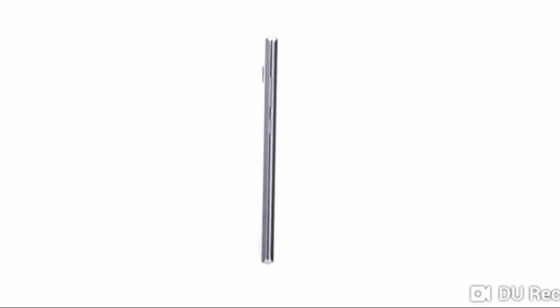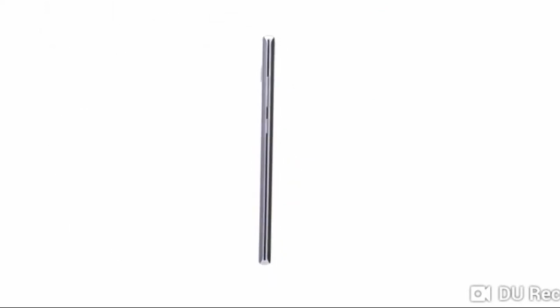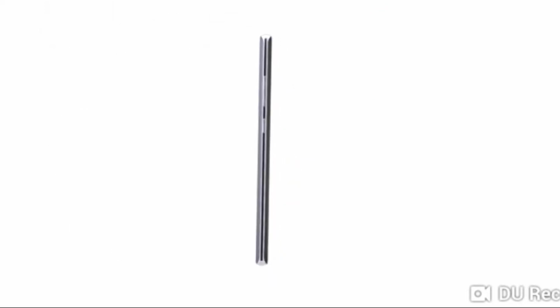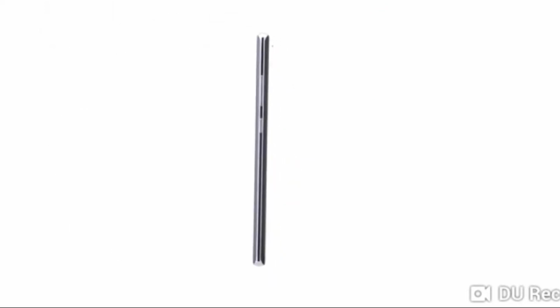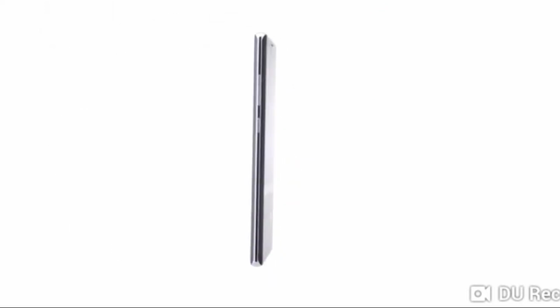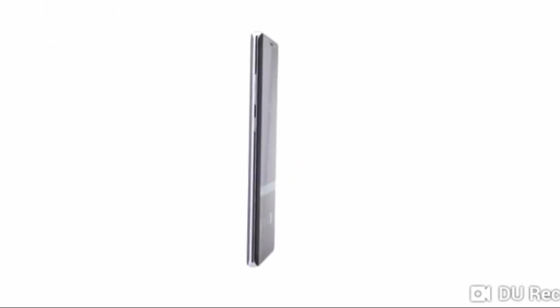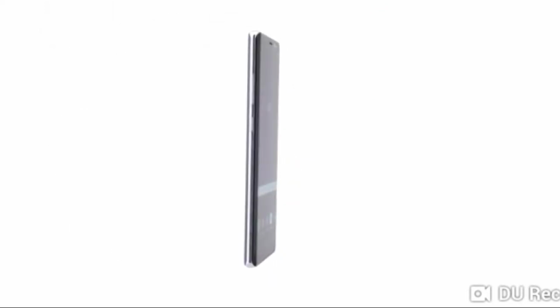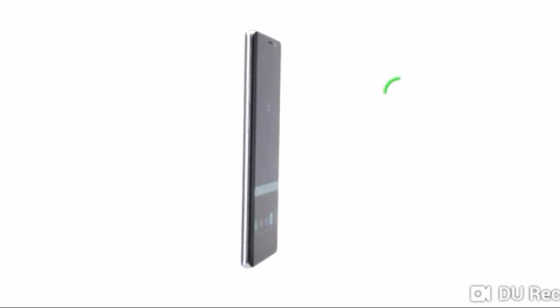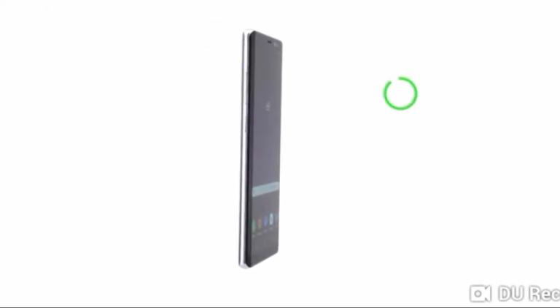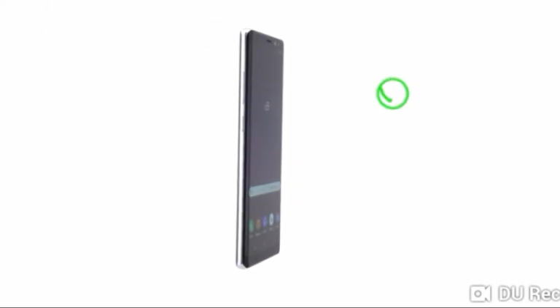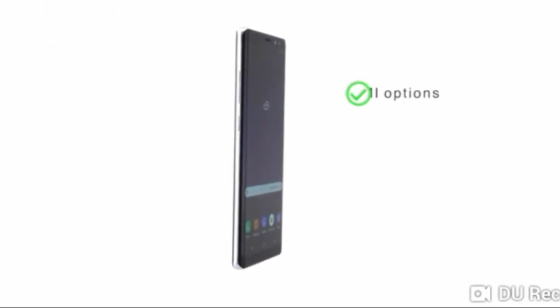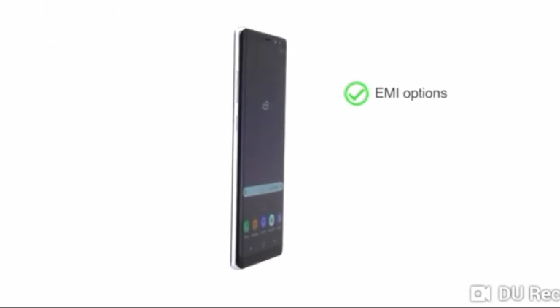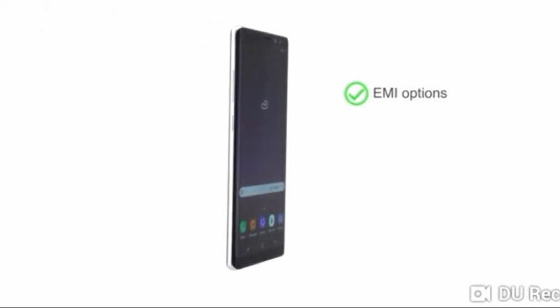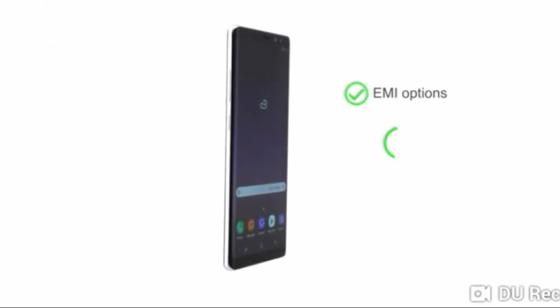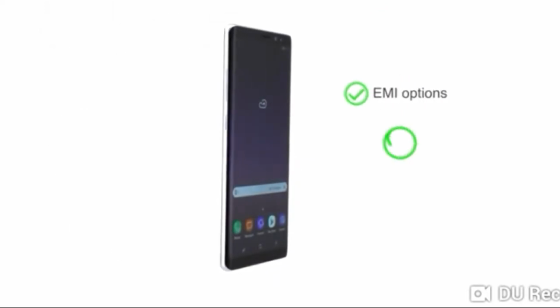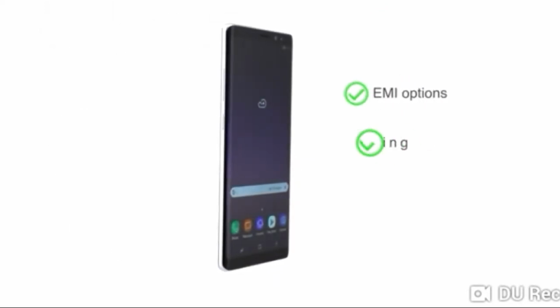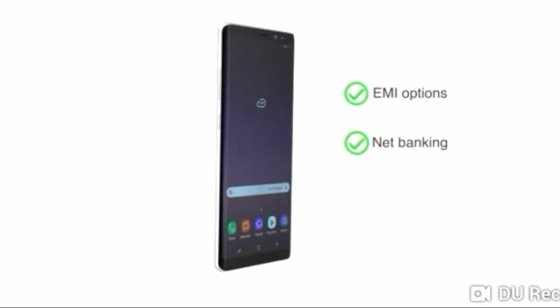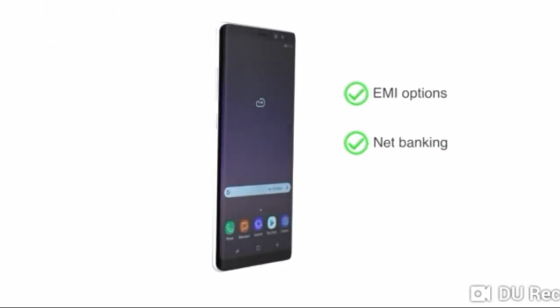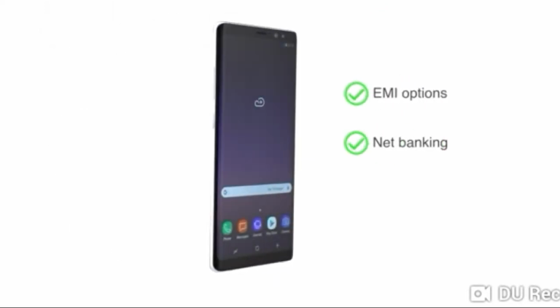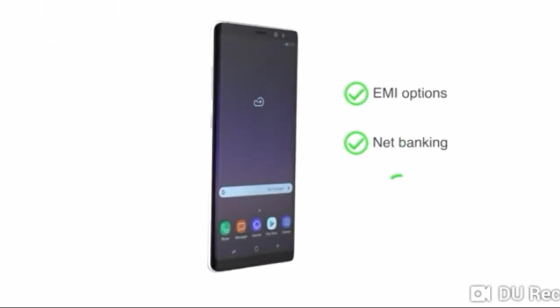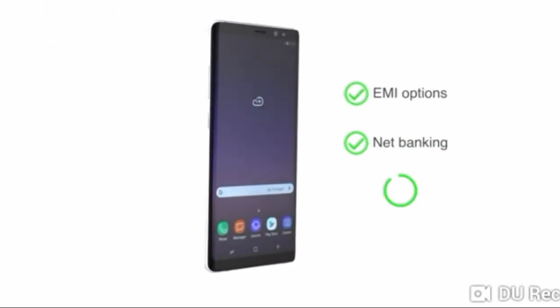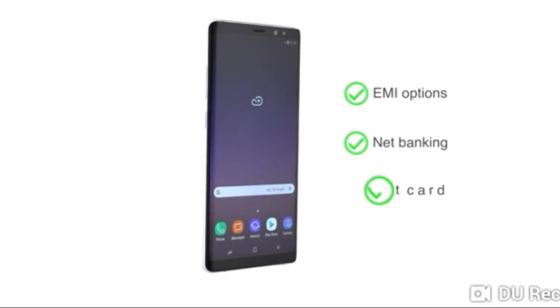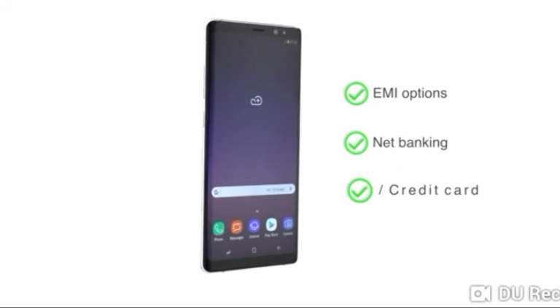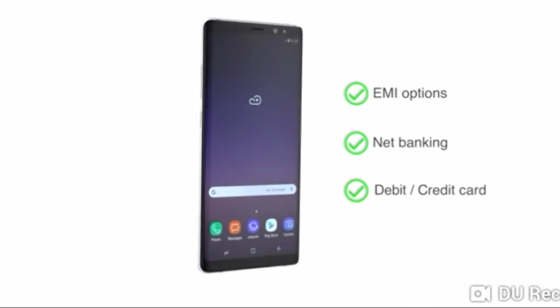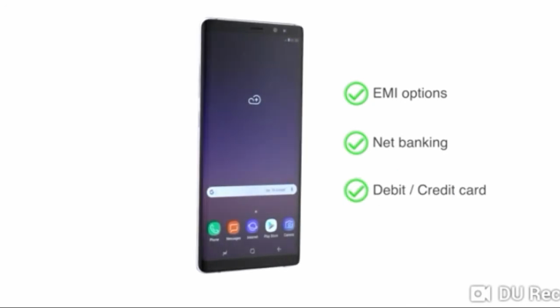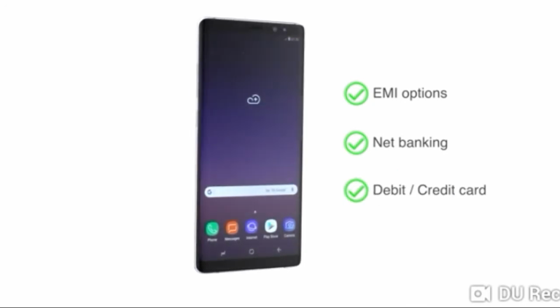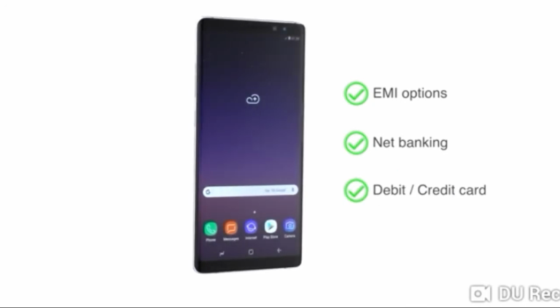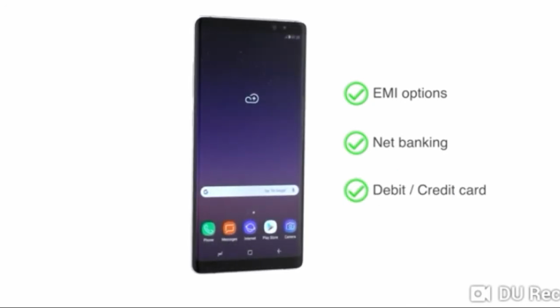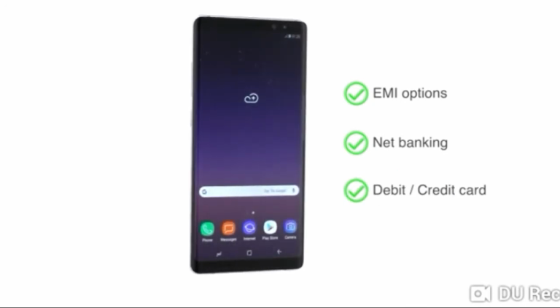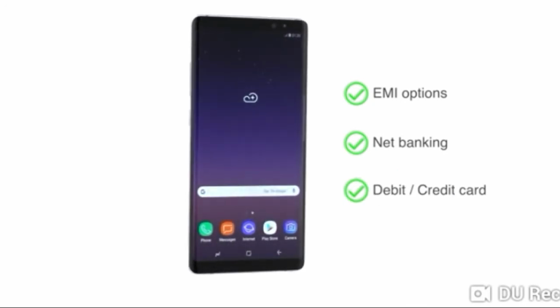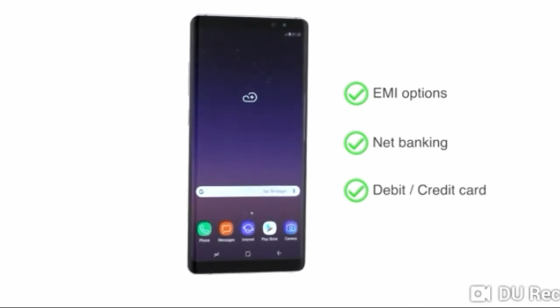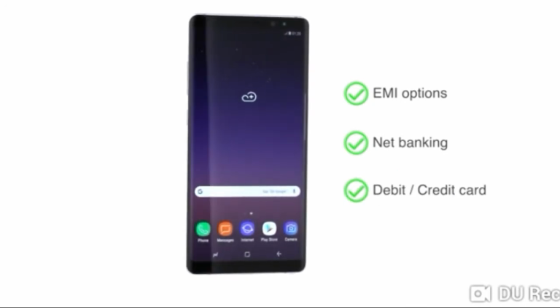The Samsung Galaxy Note 8 is available through EMIs, net banking, or payment through your debit or credit cards.